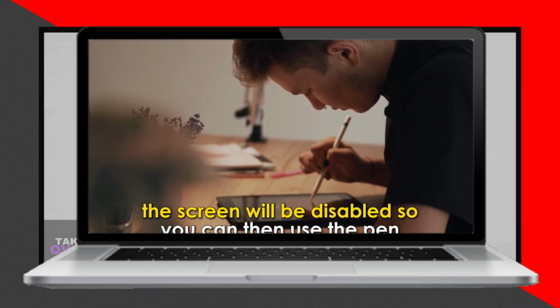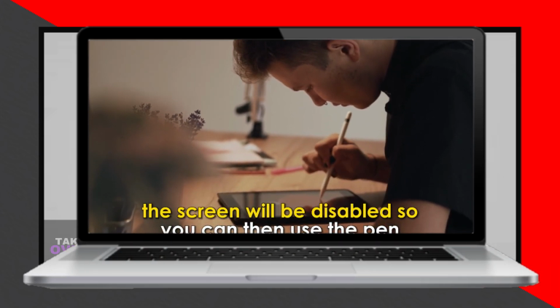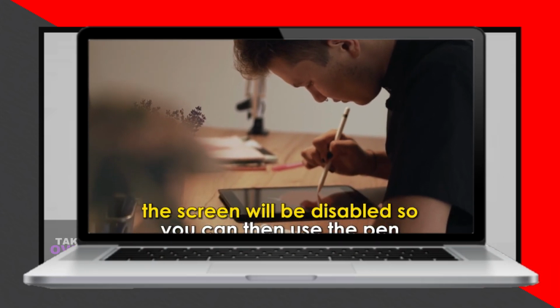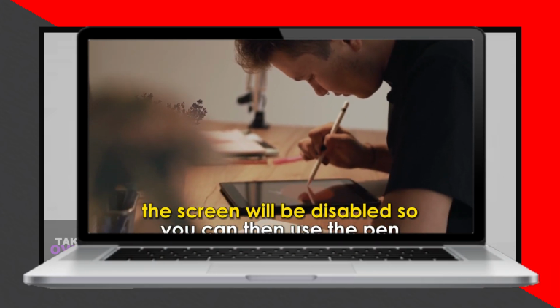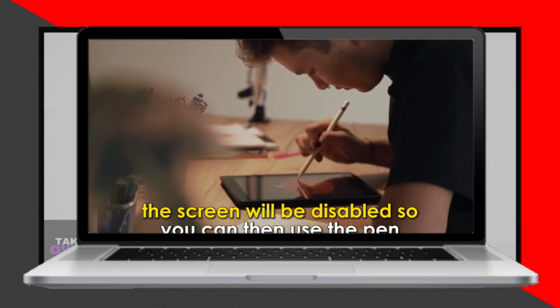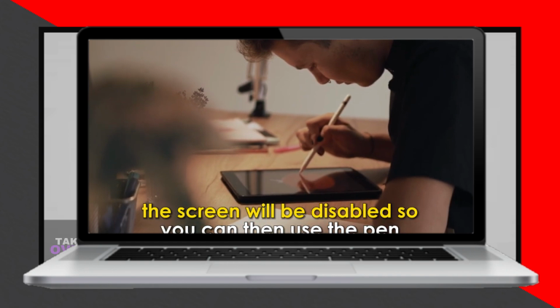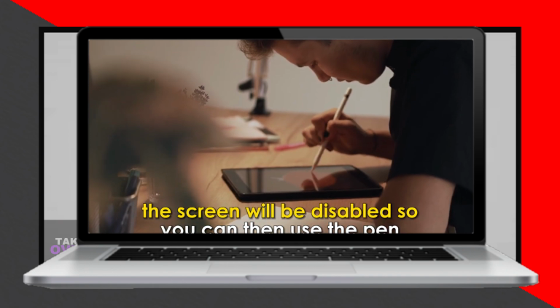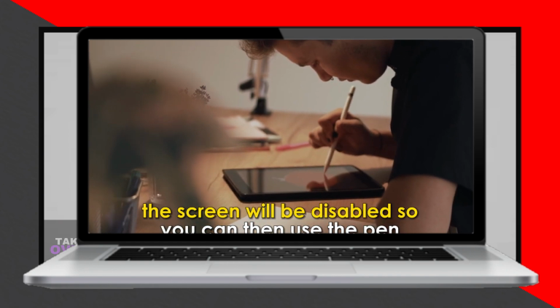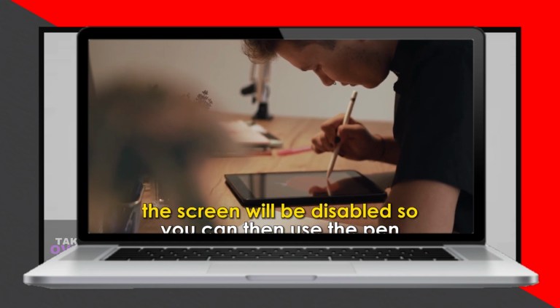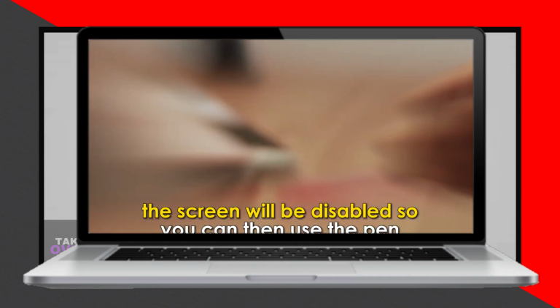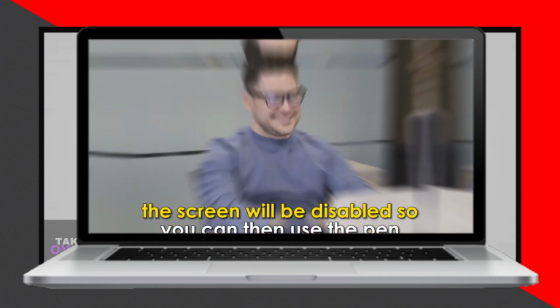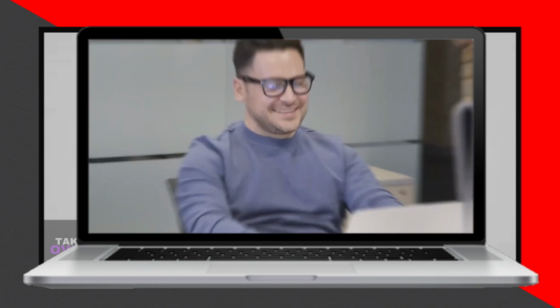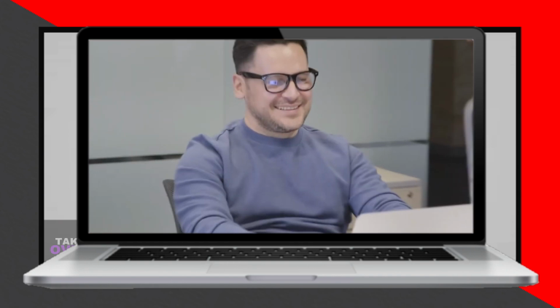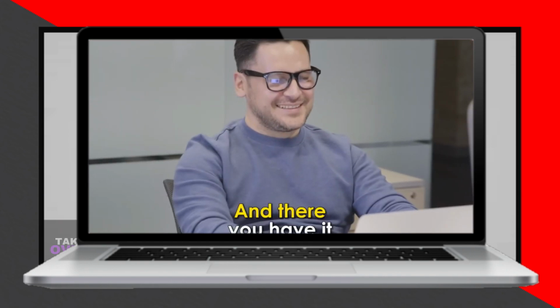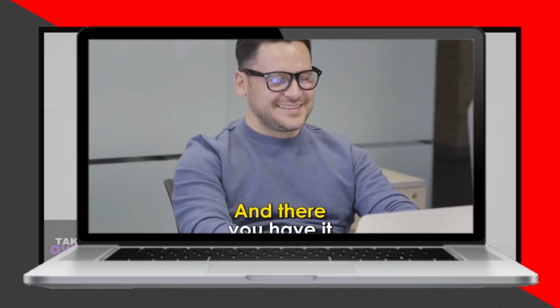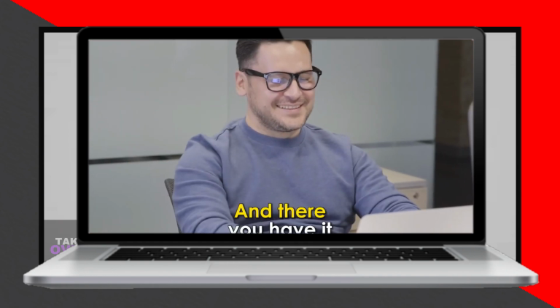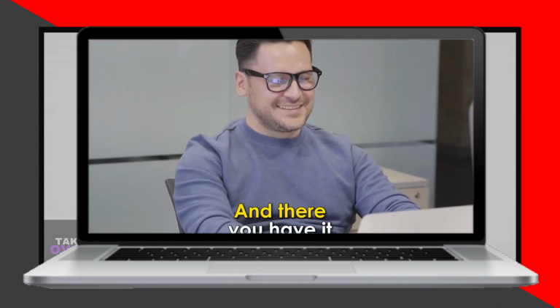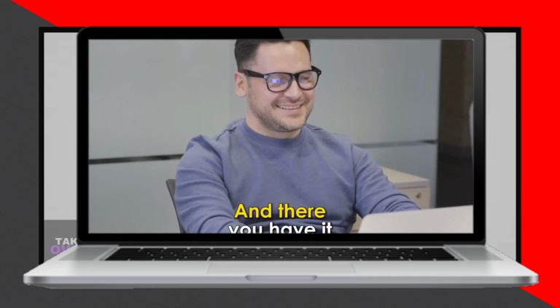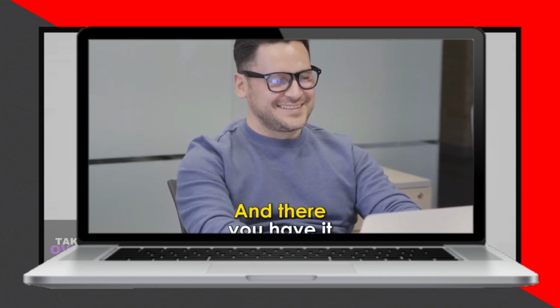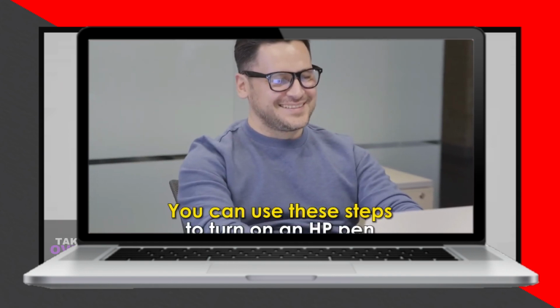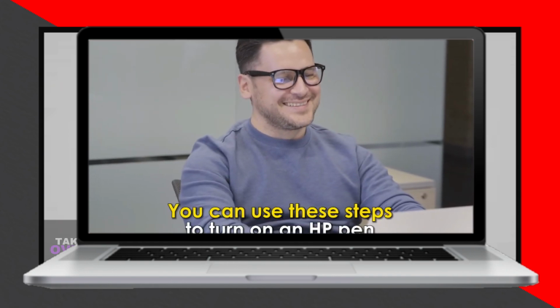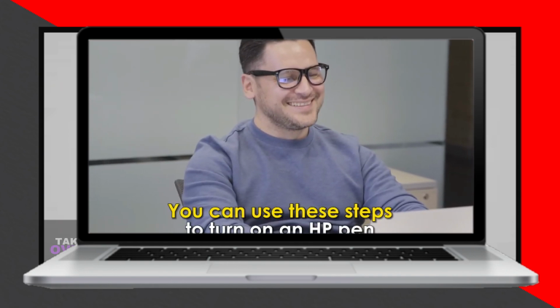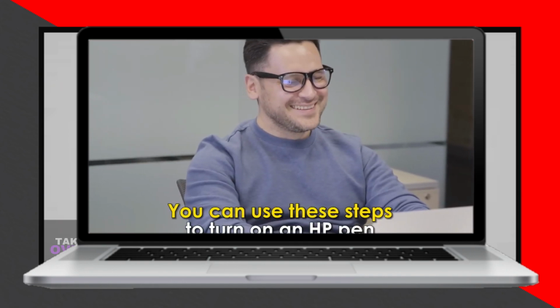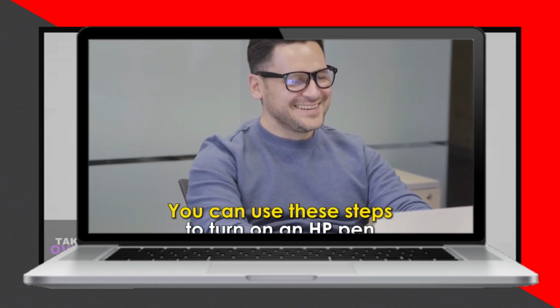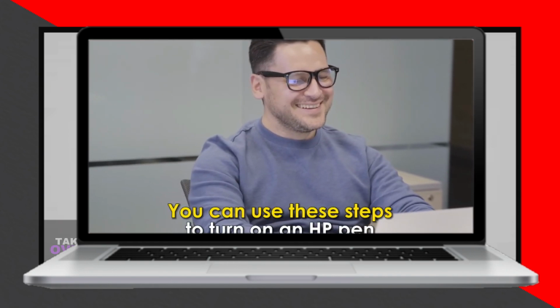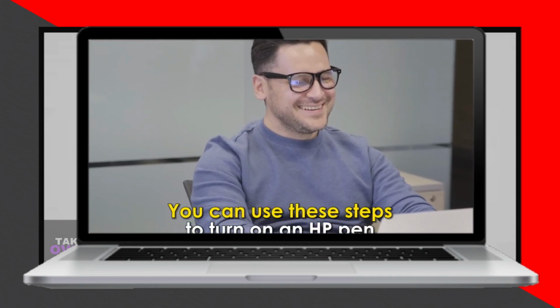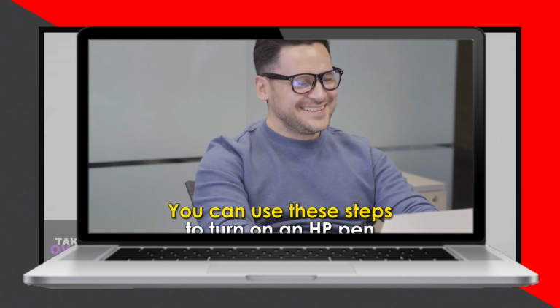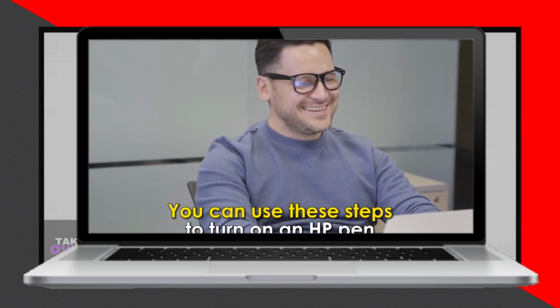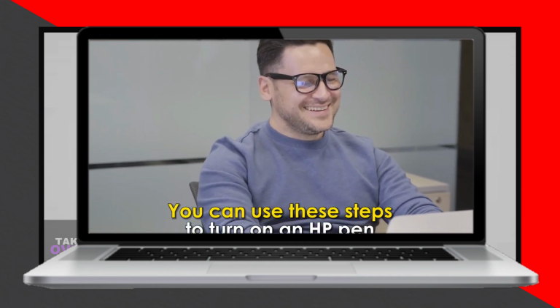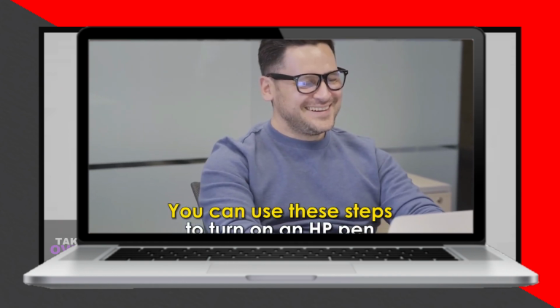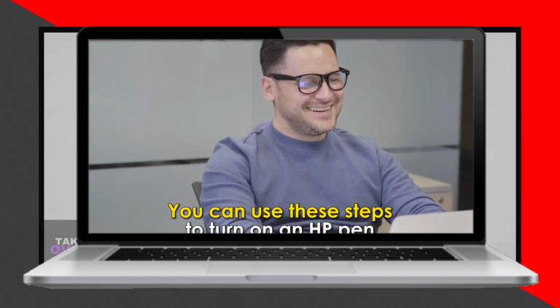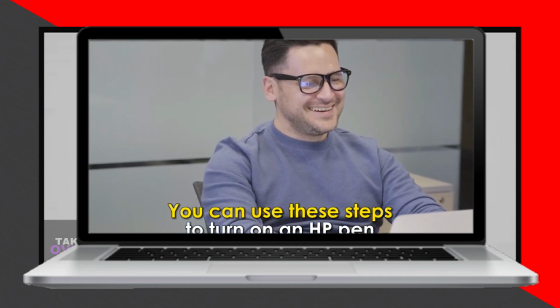And there you have it. These steps will help you turn on and use an HP pen, whether it requires charging or uses batteries.